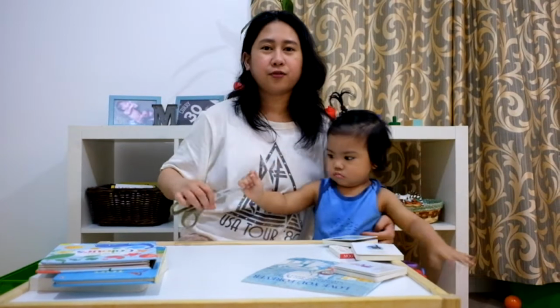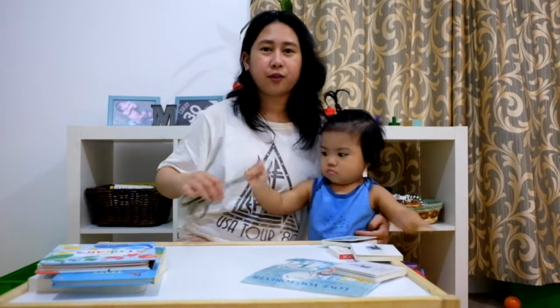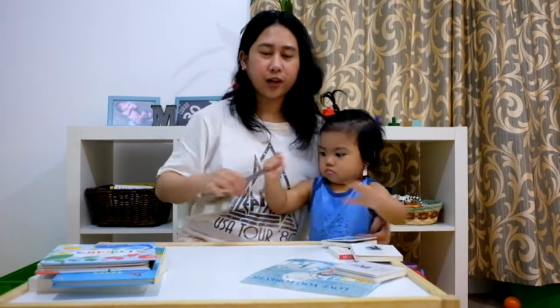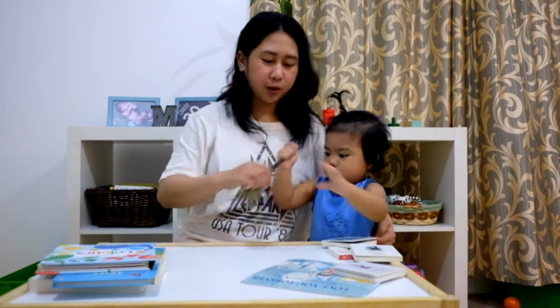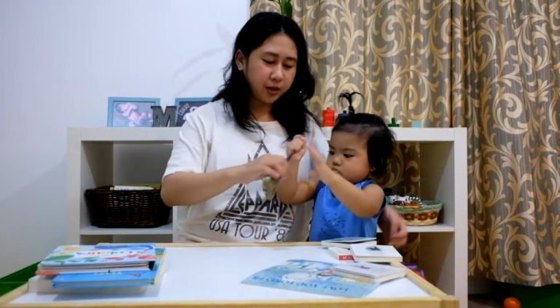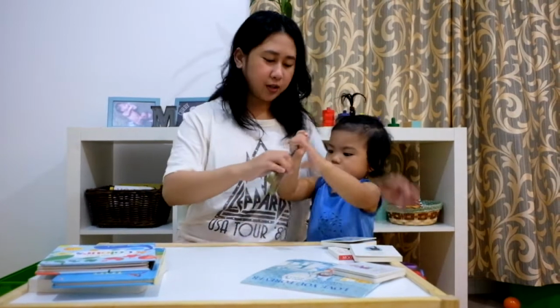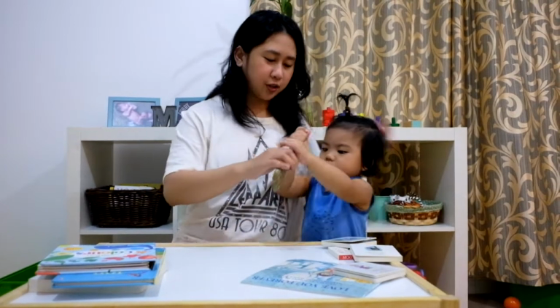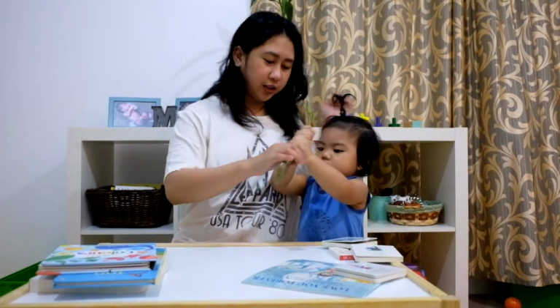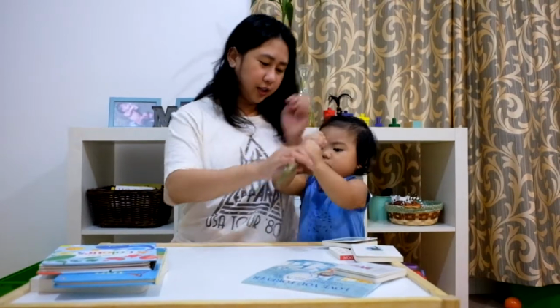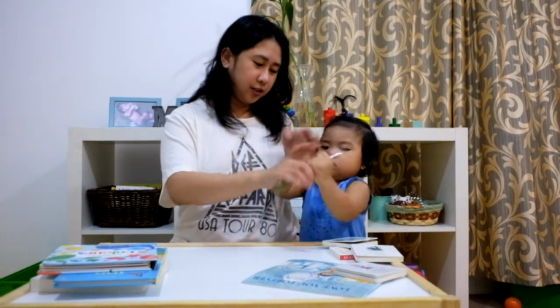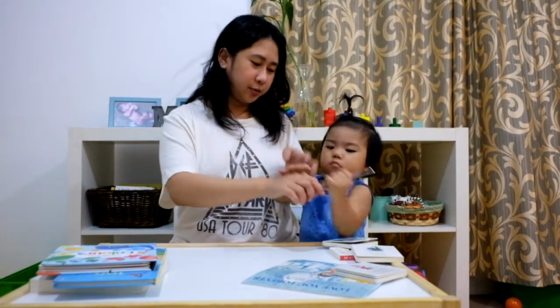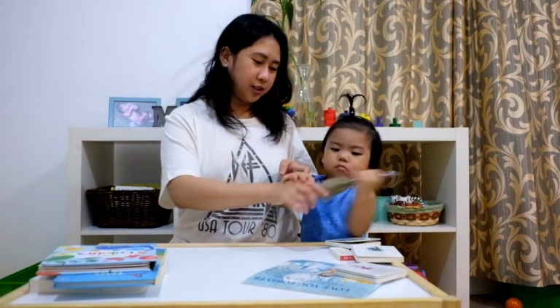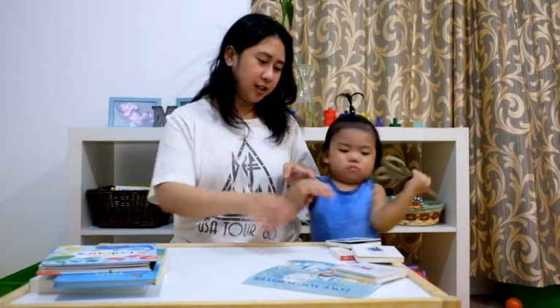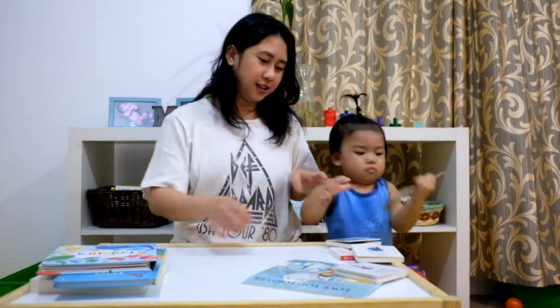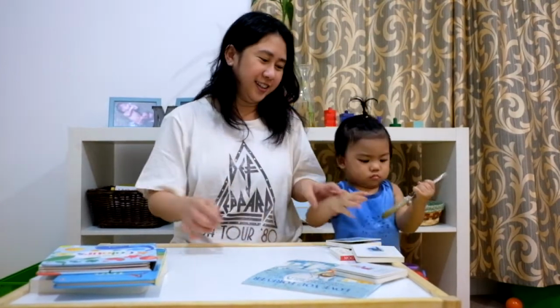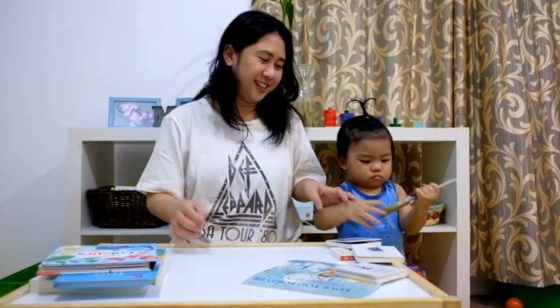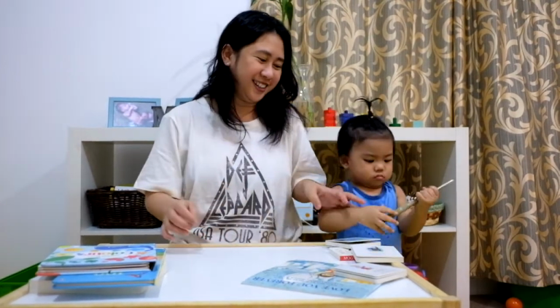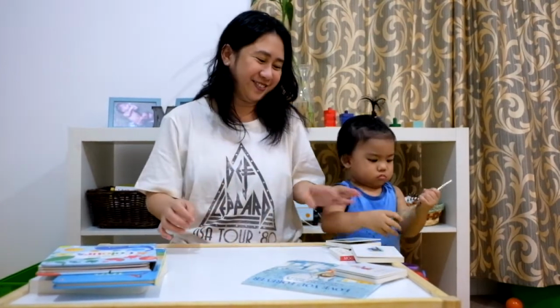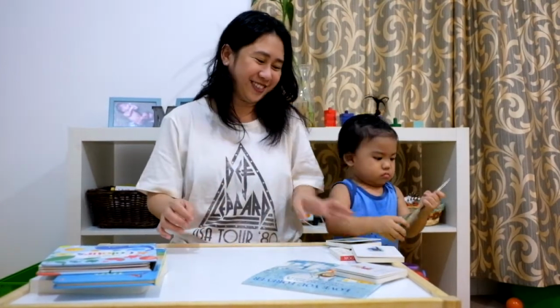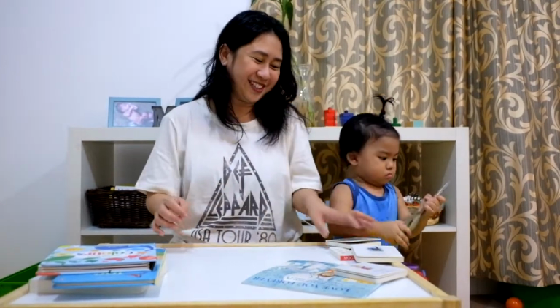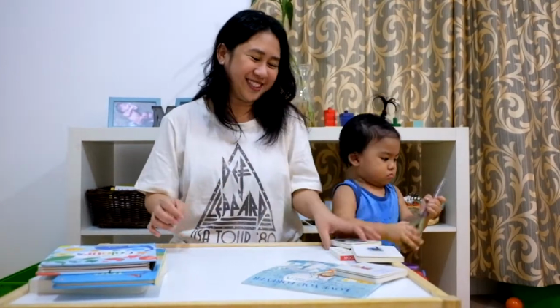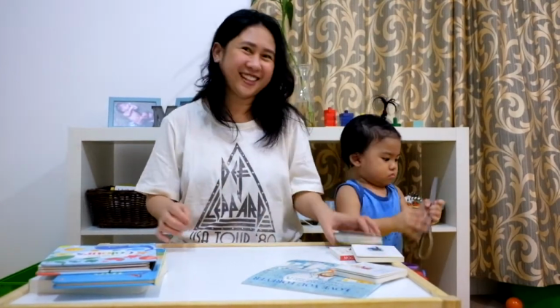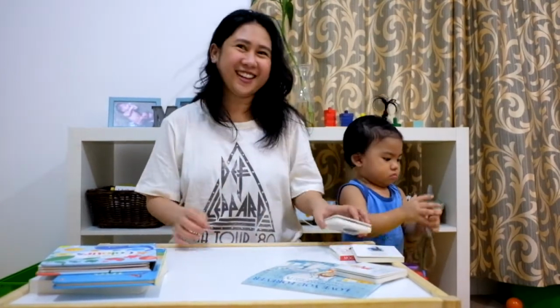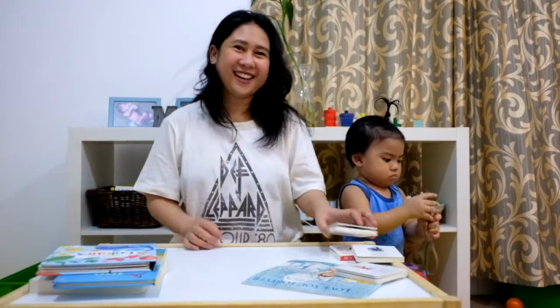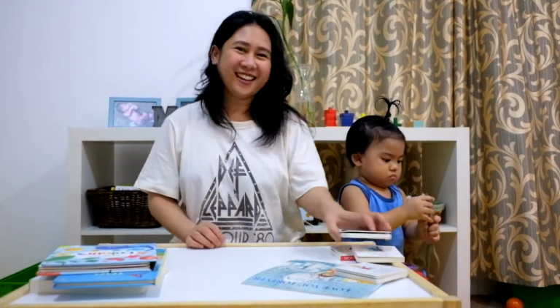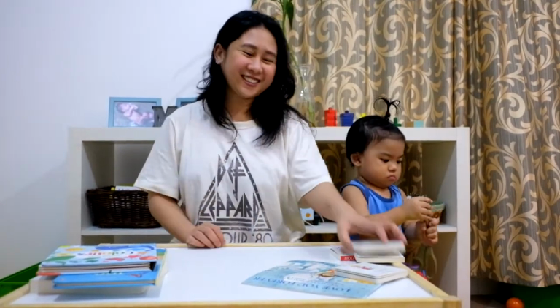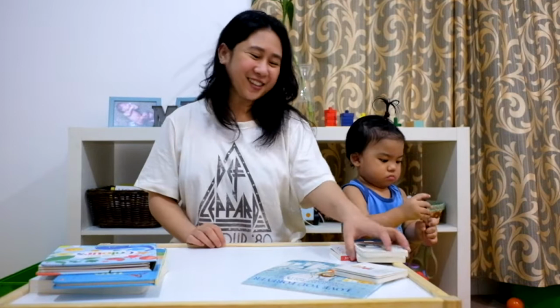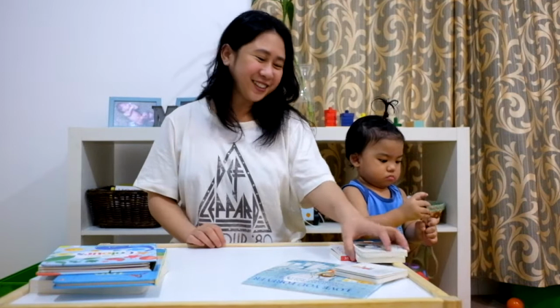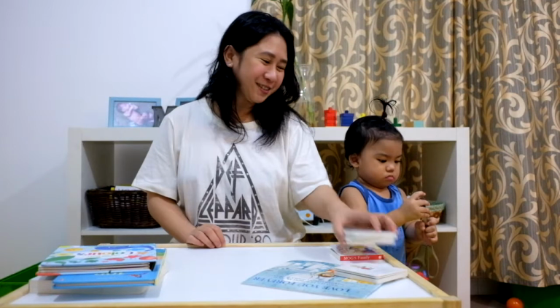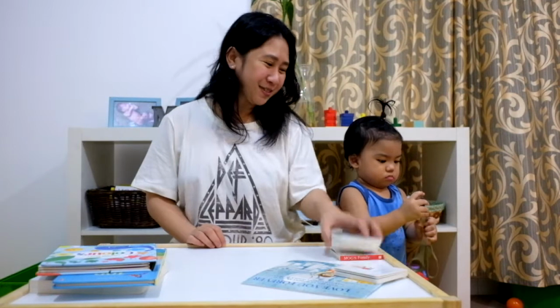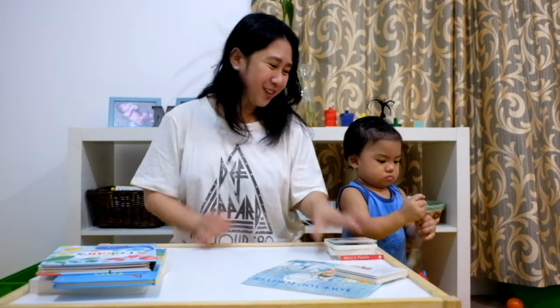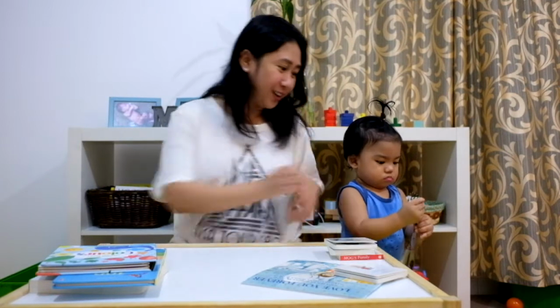I hope you enjoyed watching our first children's book haul.